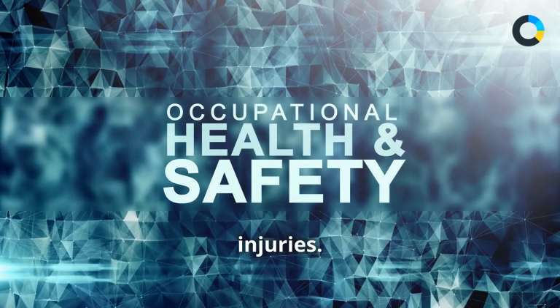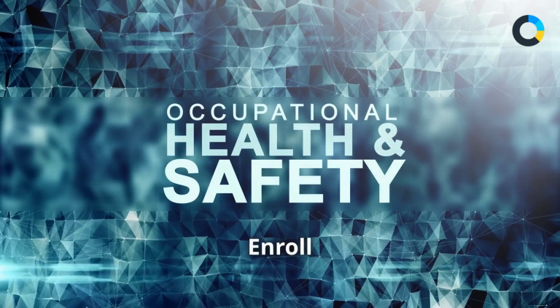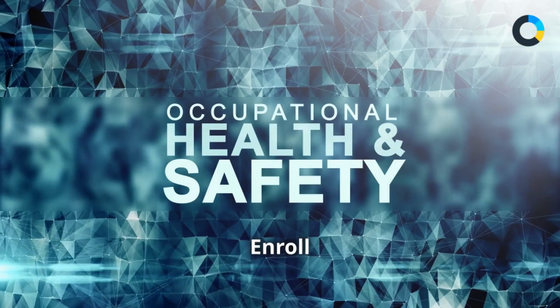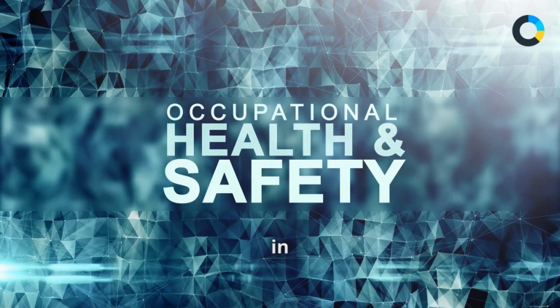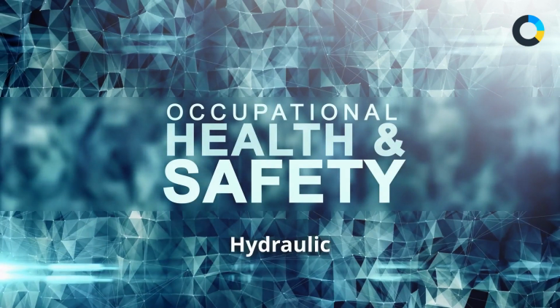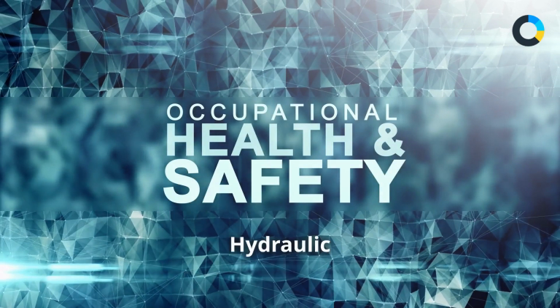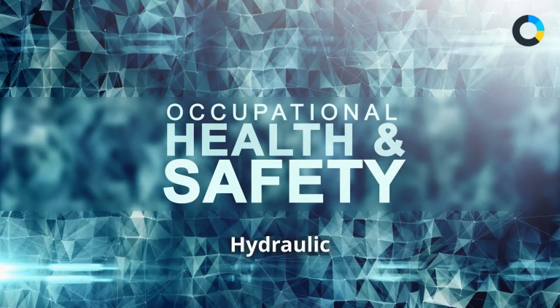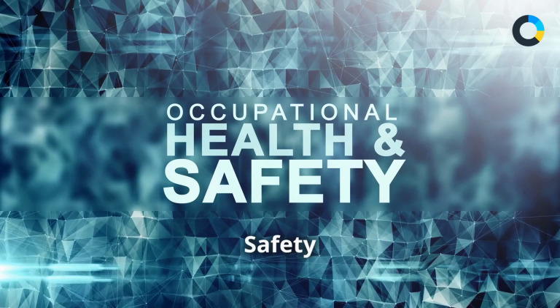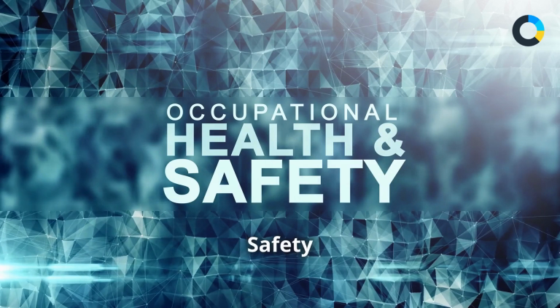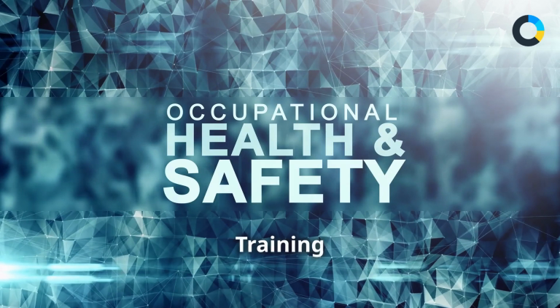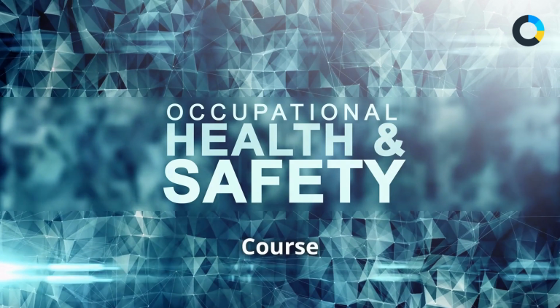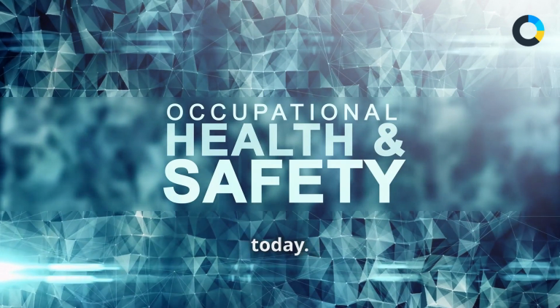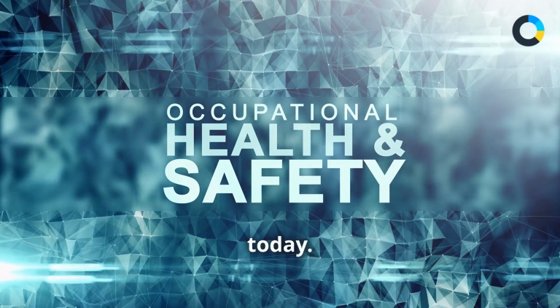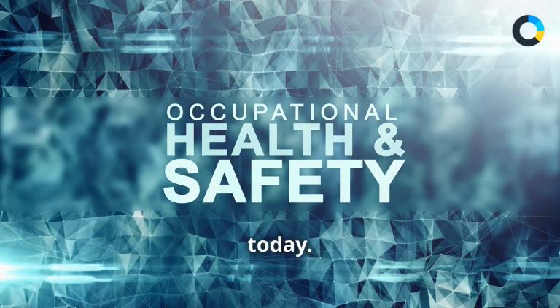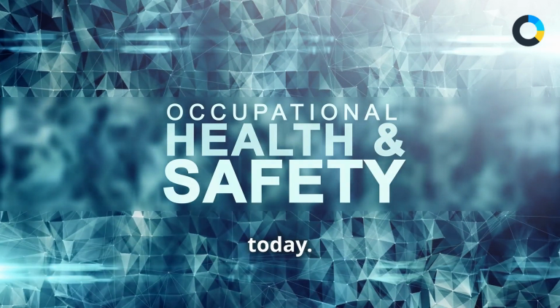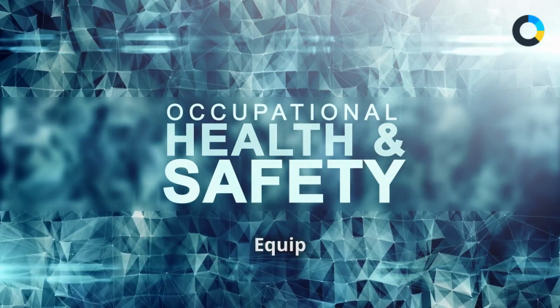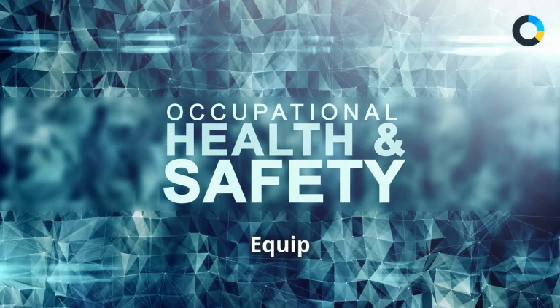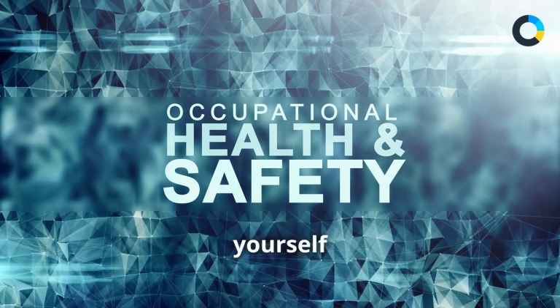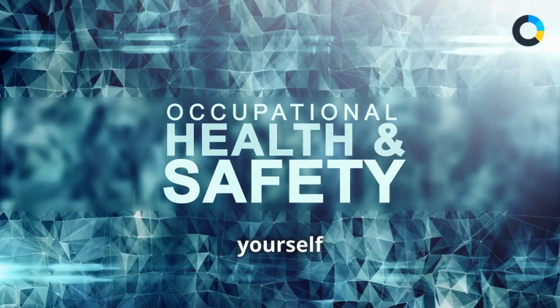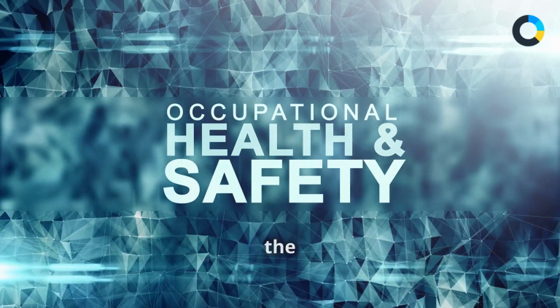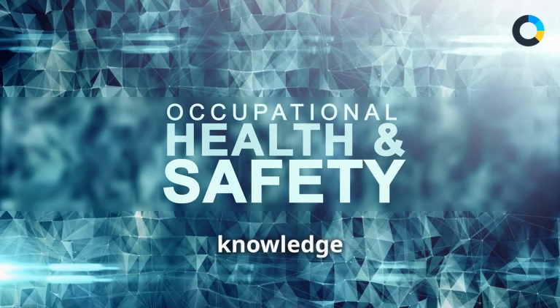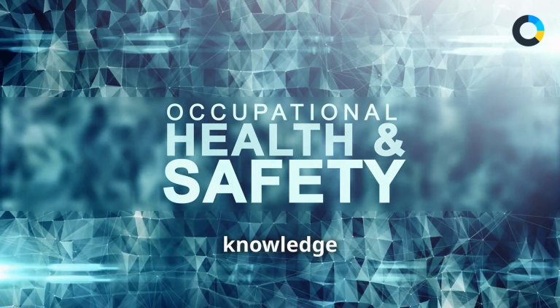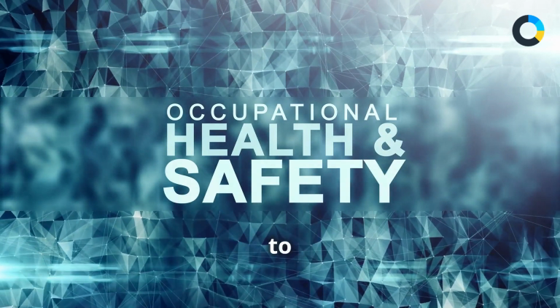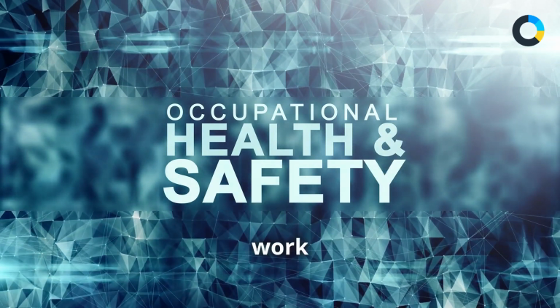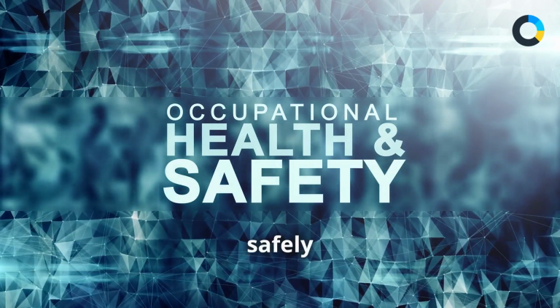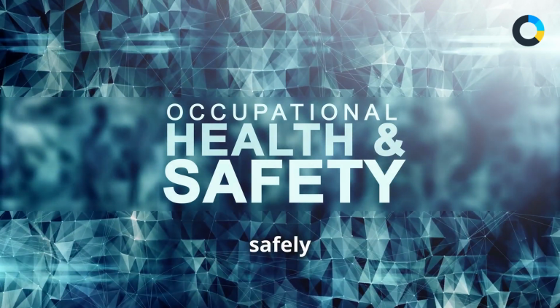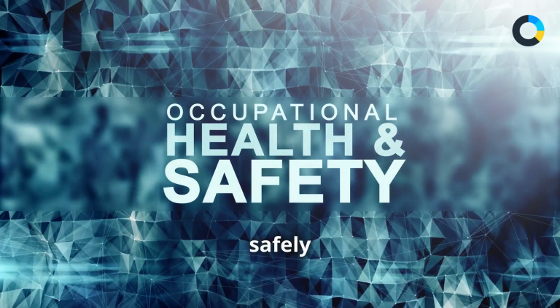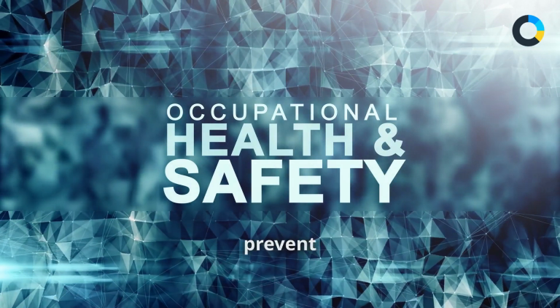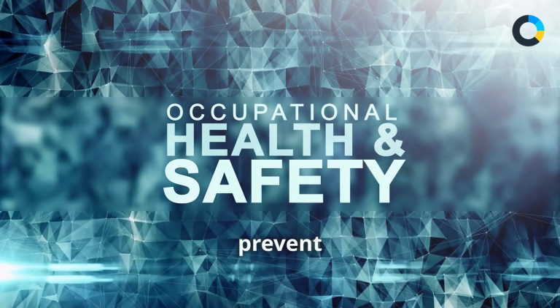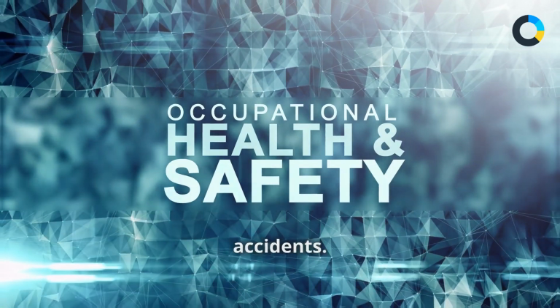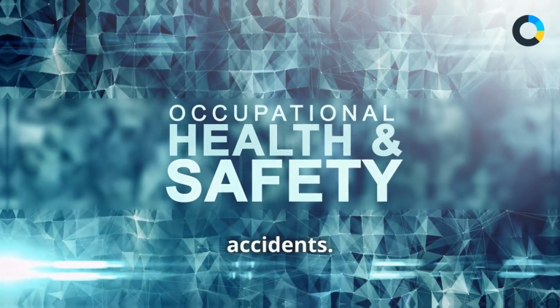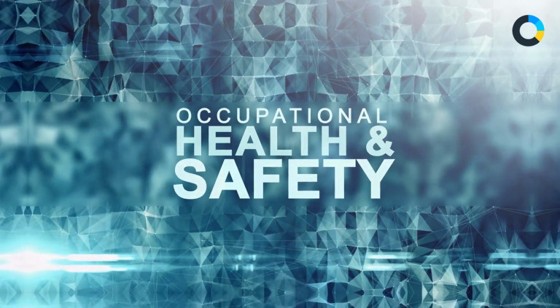Enroll in the Hydraulic Safety Training Course today. Equip yourself with the knowledge to work safely and prevent accidents.